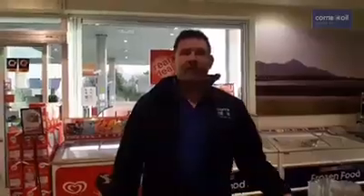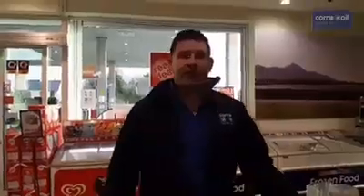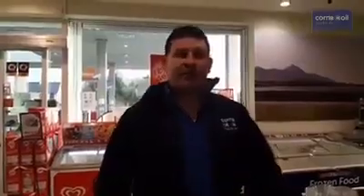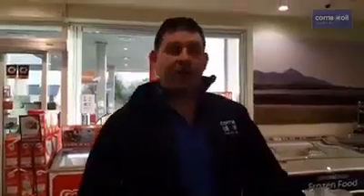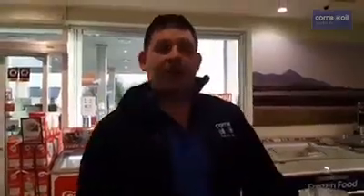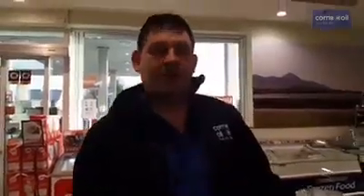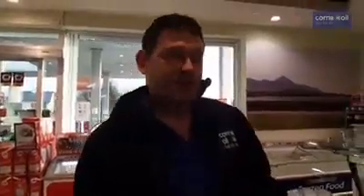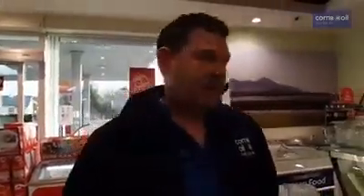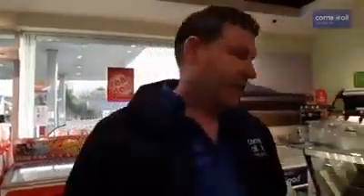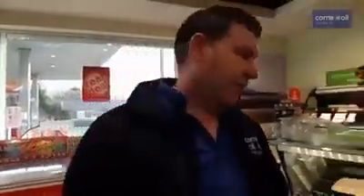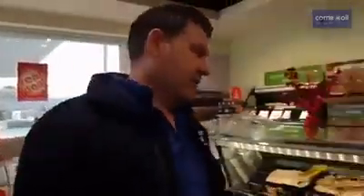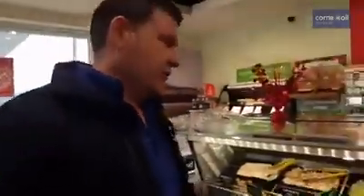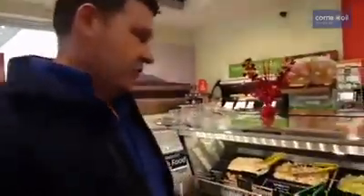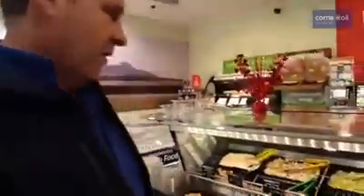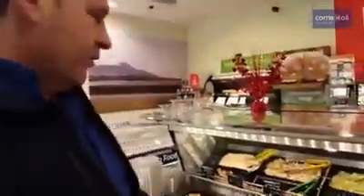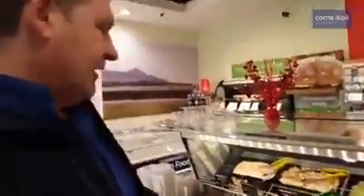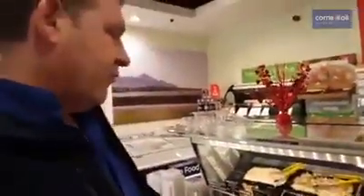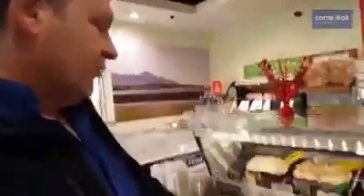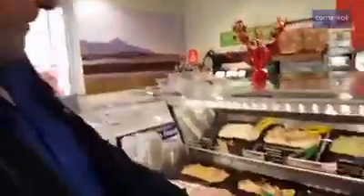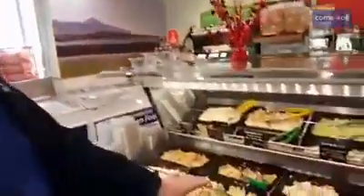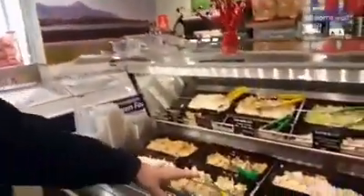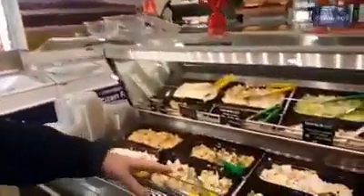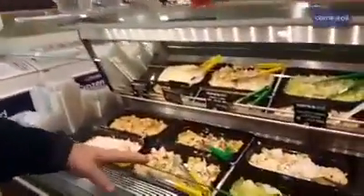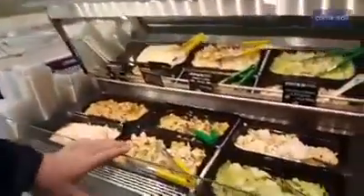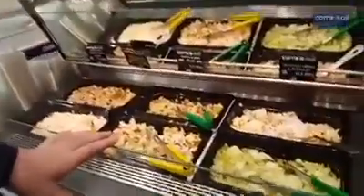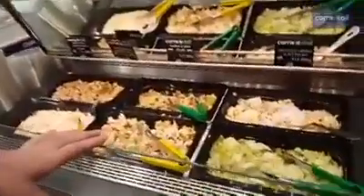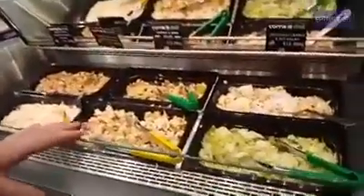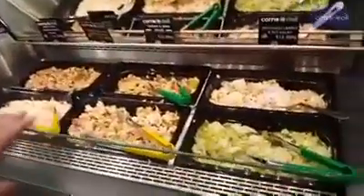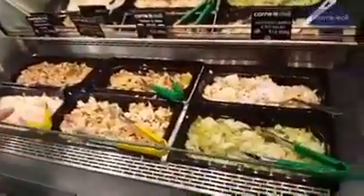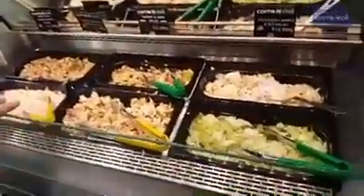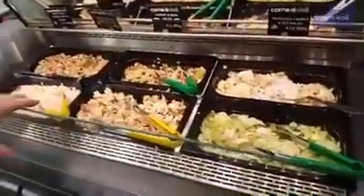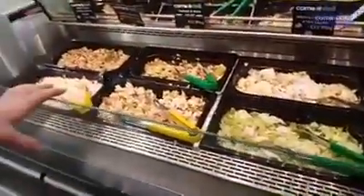Hi, Tommy here from Coral Boy in the West Coast. Today I want to introduce you to our new salad range here in store and available for you to pick.